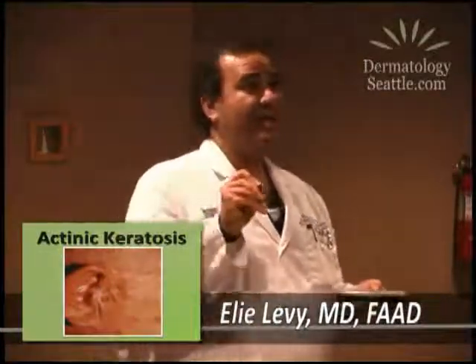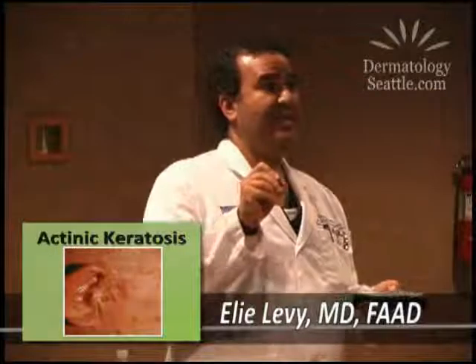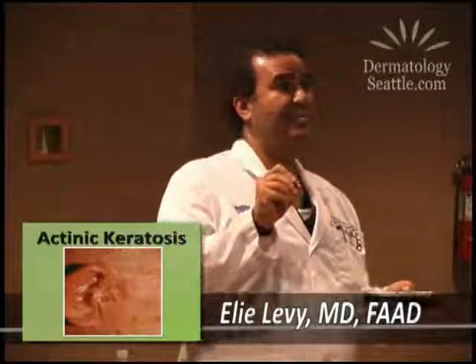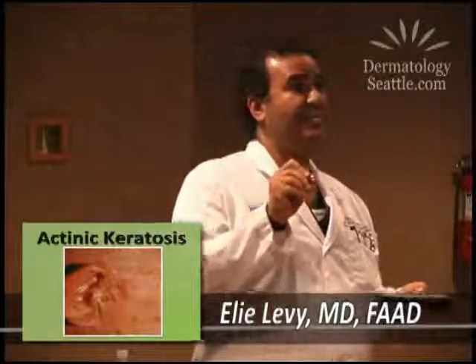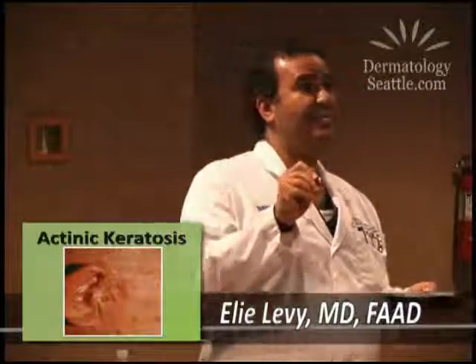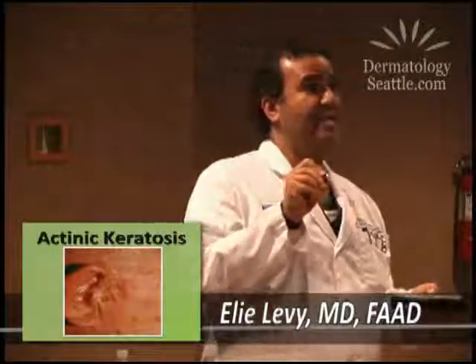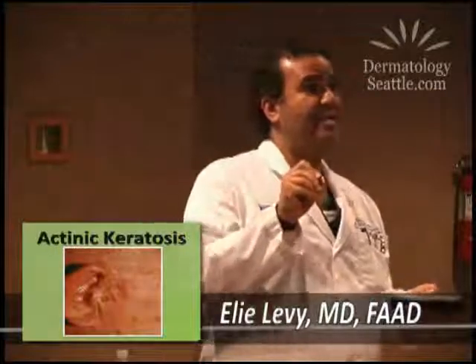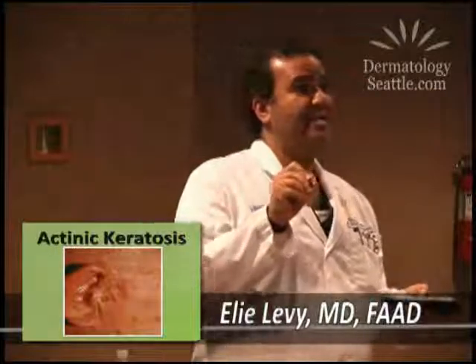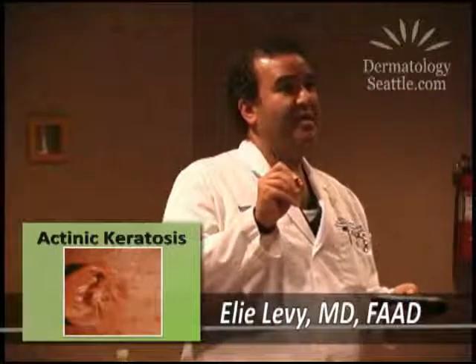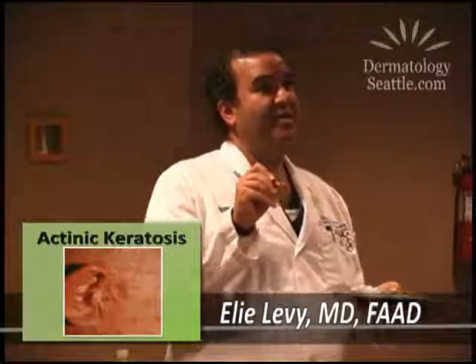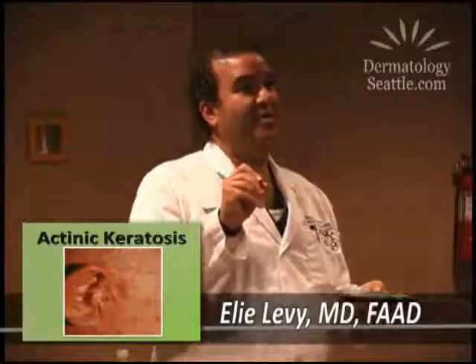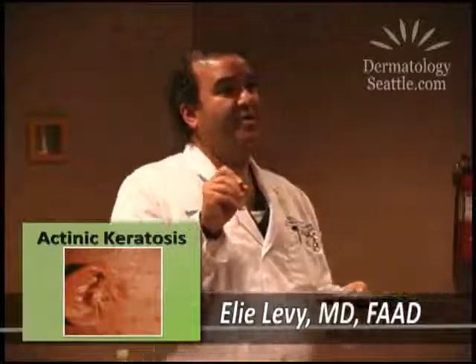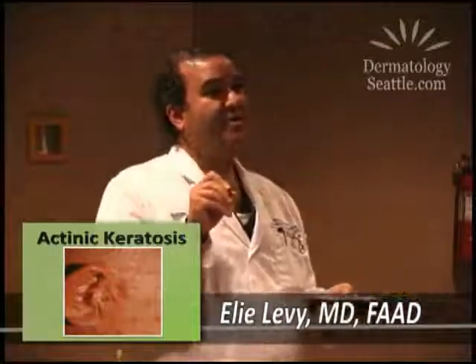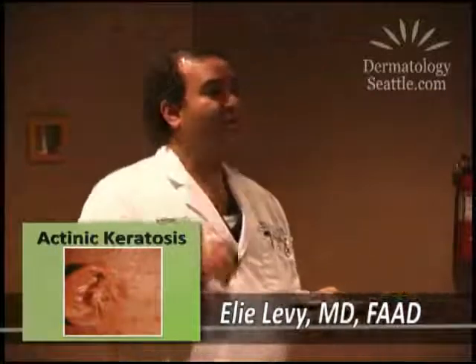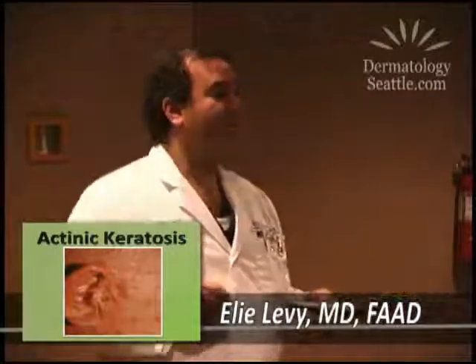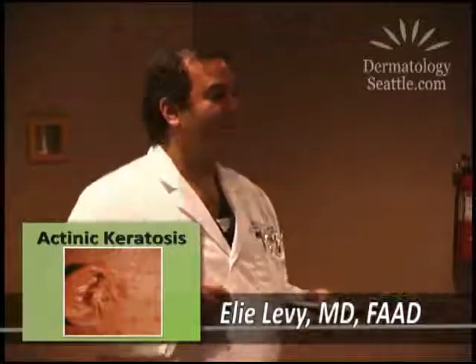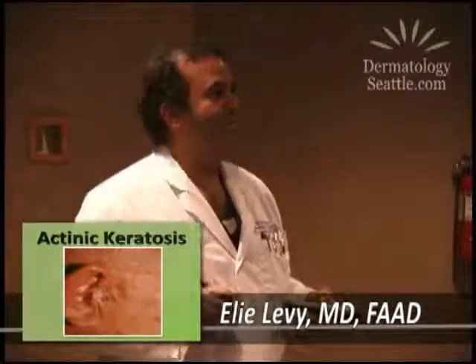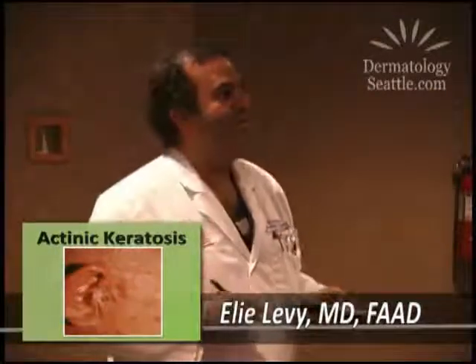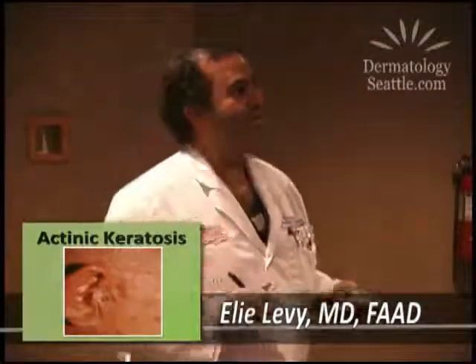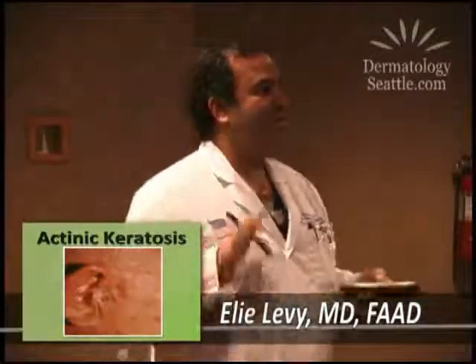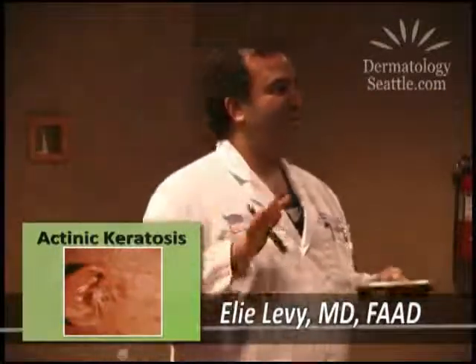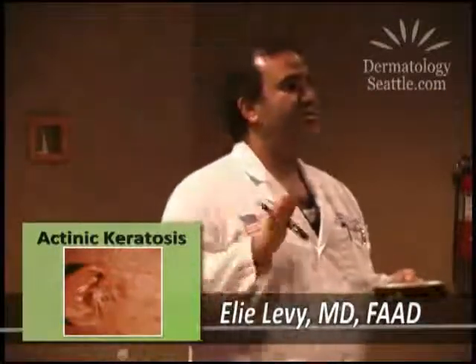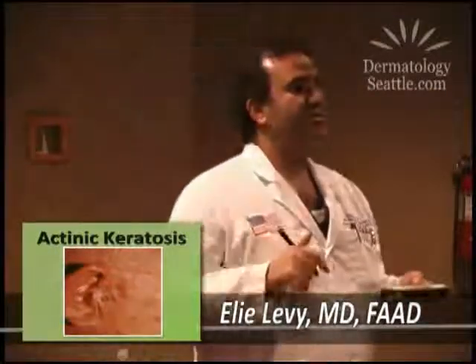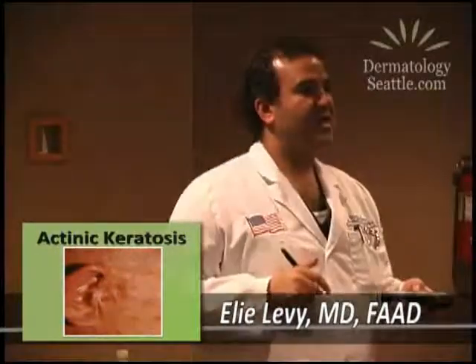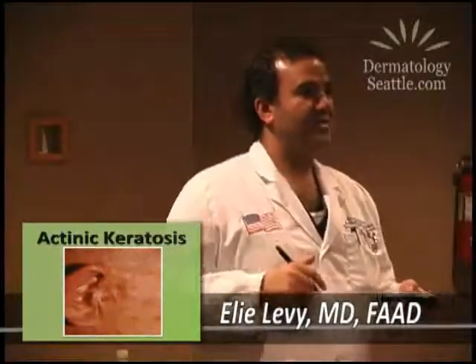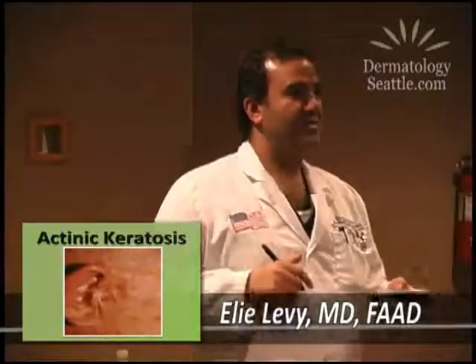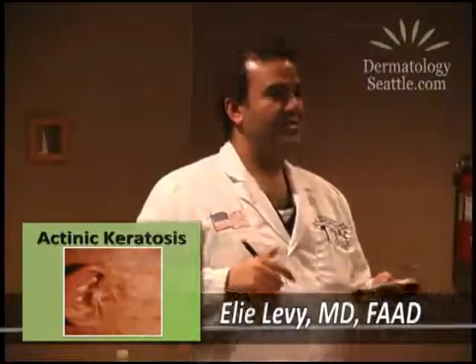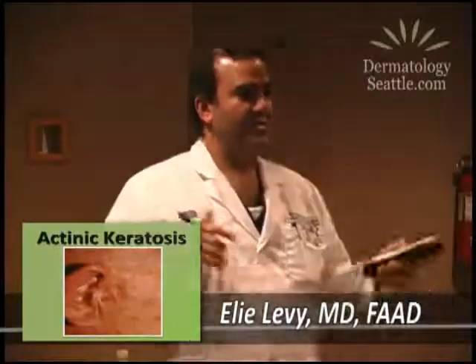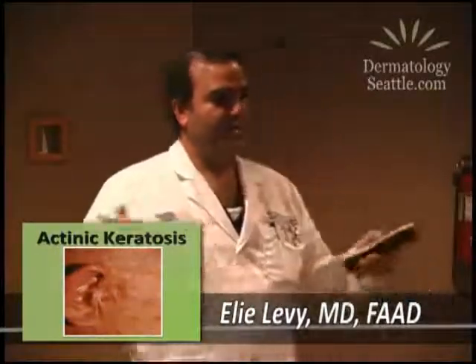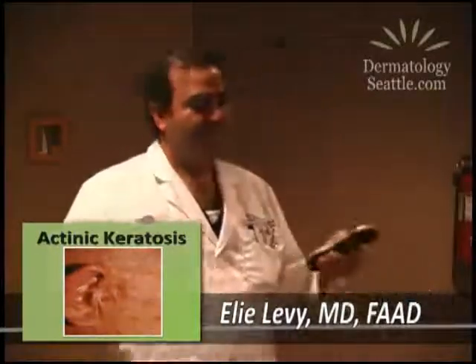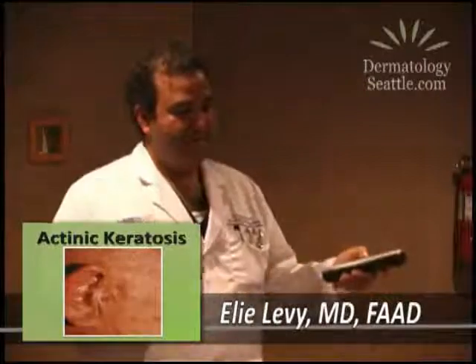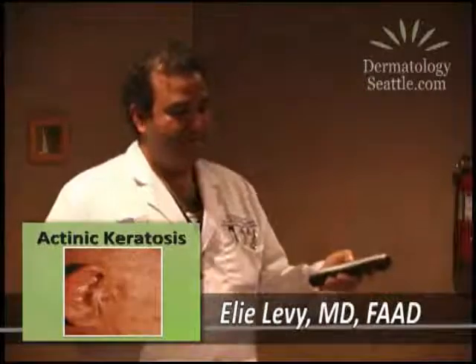Actinic — from the rays of the sun. Keratosis — skin growth. So actinic keratosis is a sun-induced skin growth, because we put two and two together.